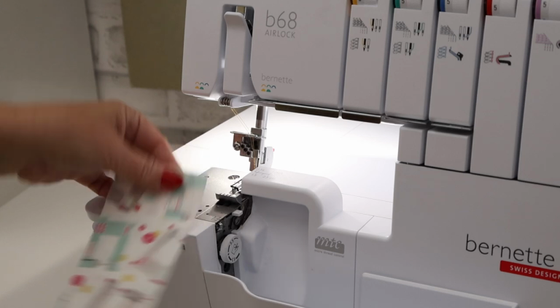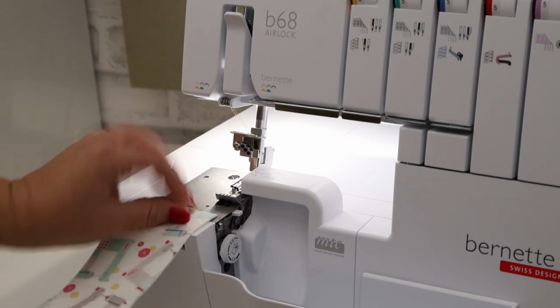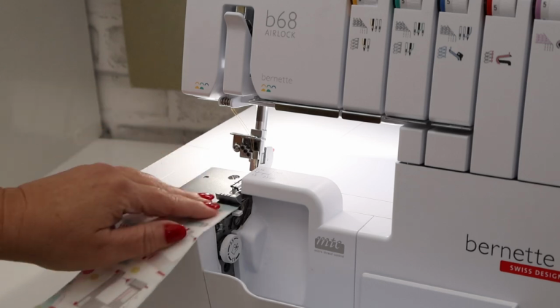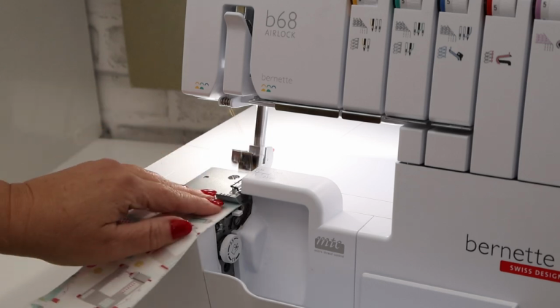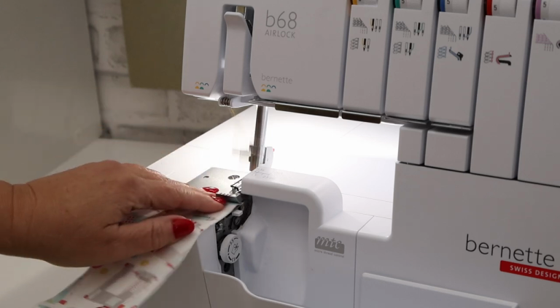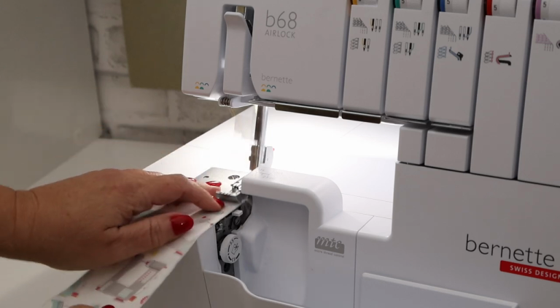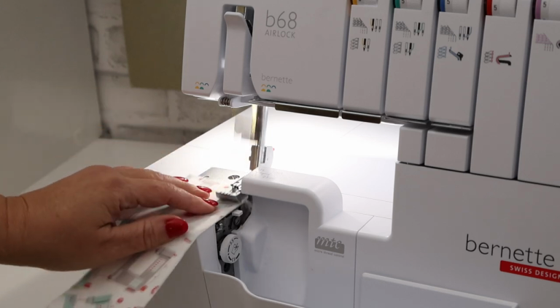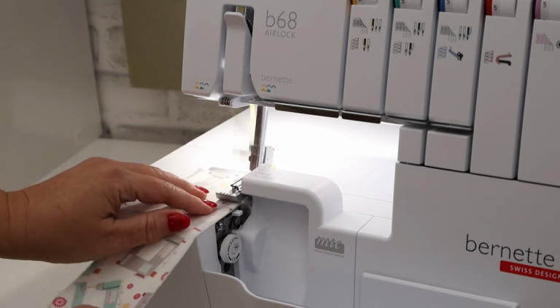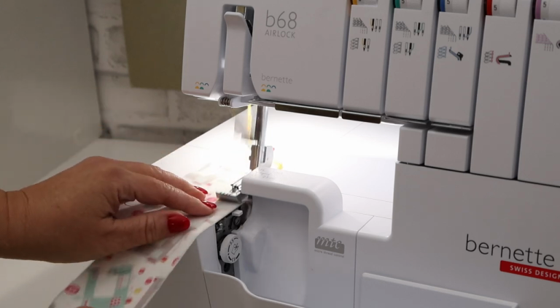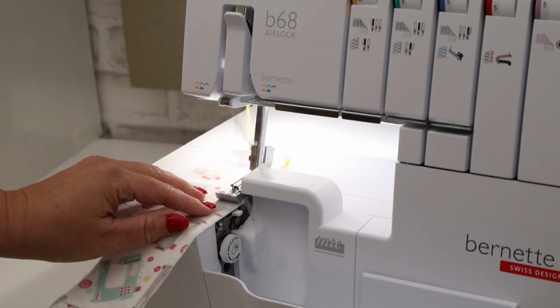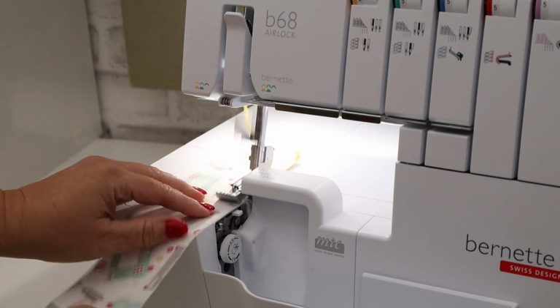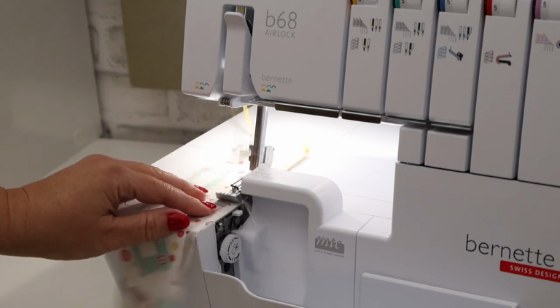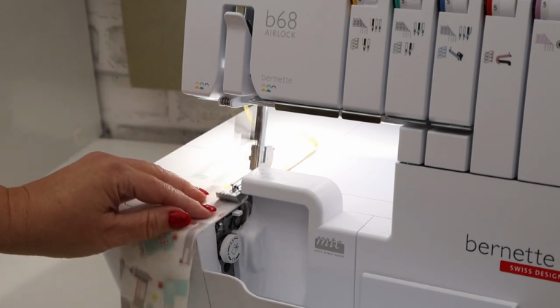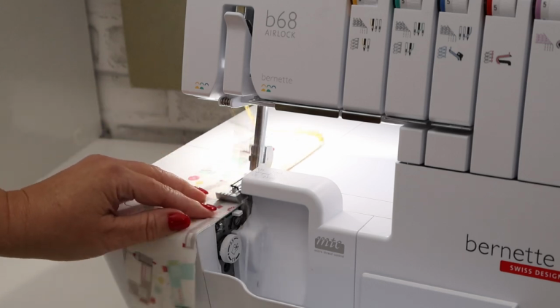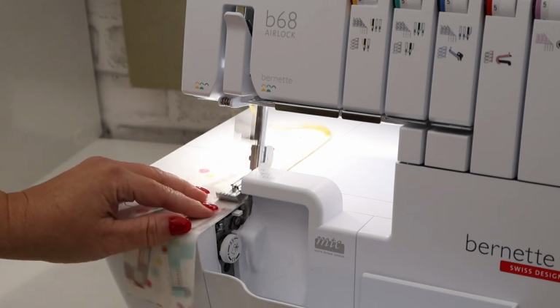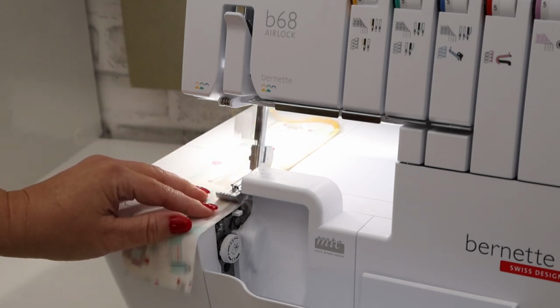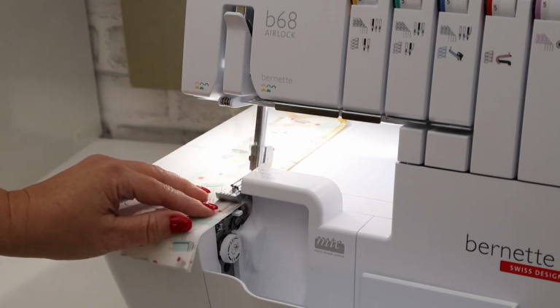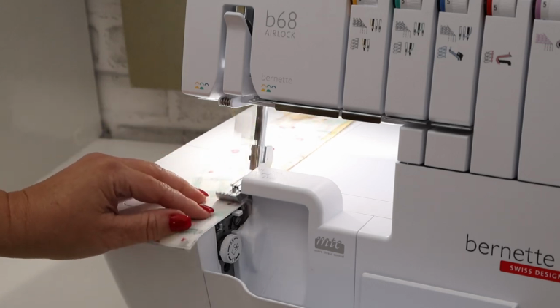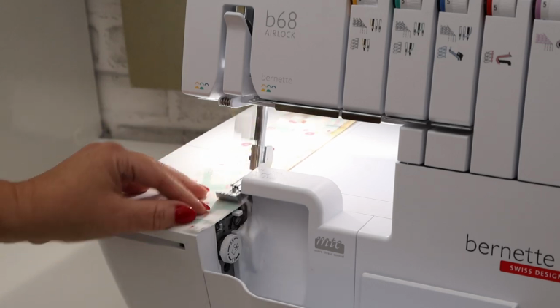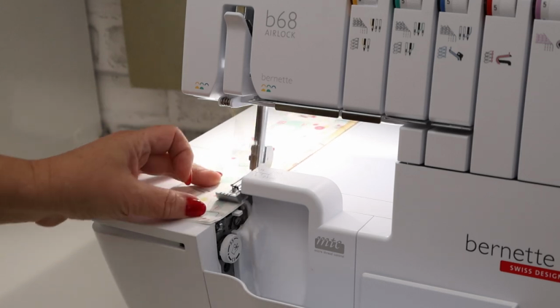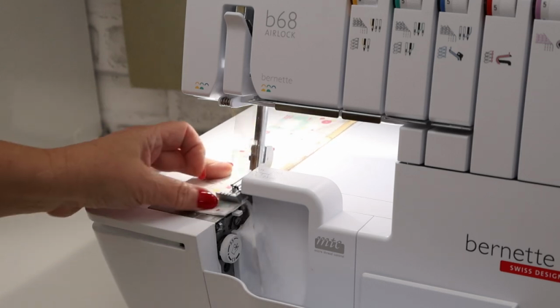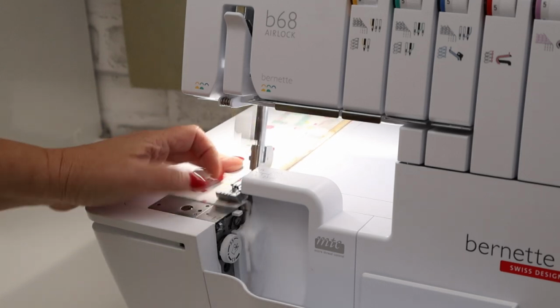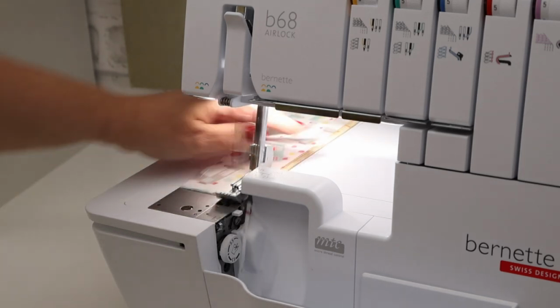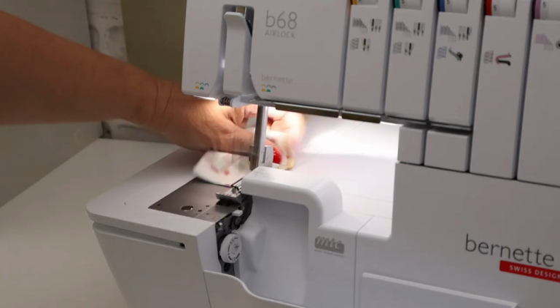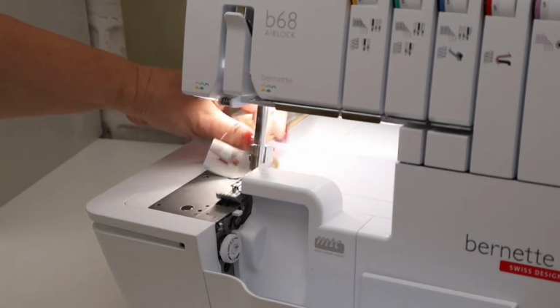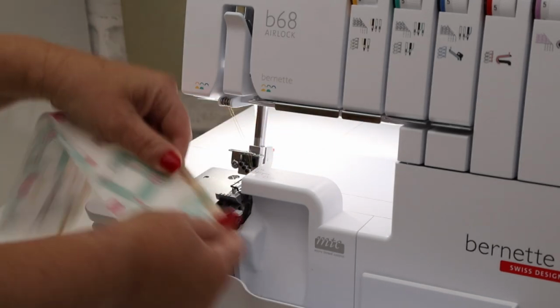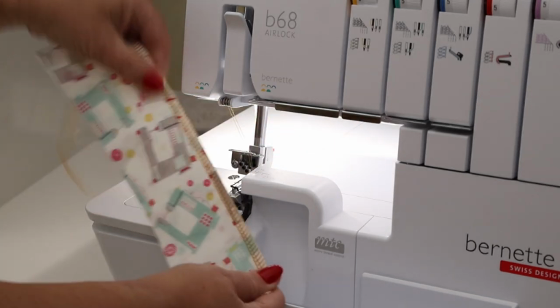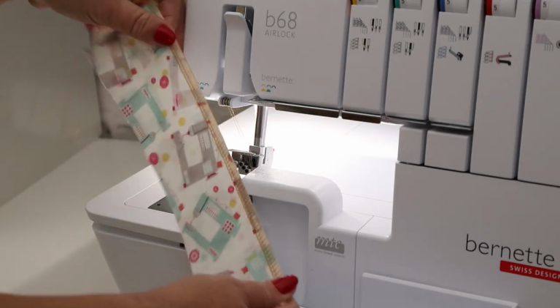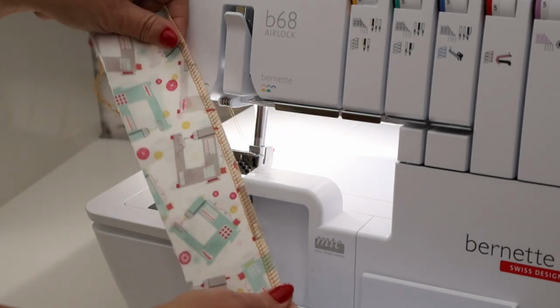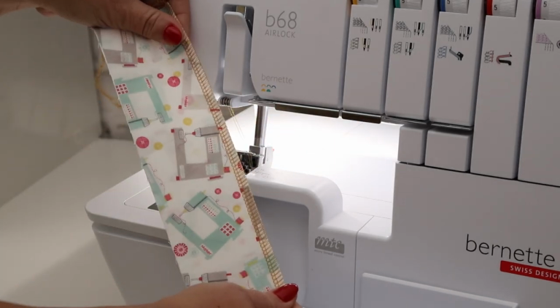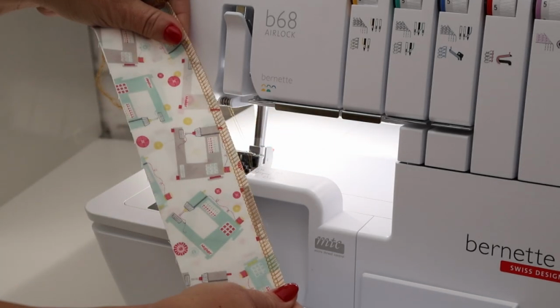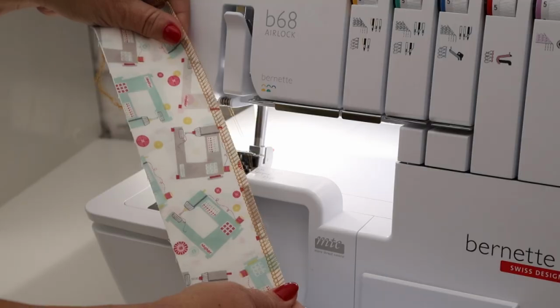Introducing the Burnett B68 Airlock Serger, where innovation meets seamlessness.